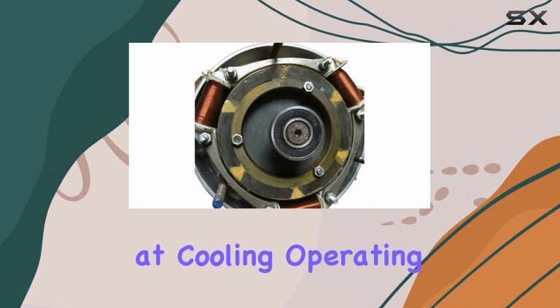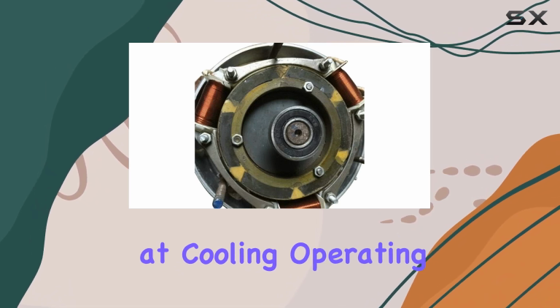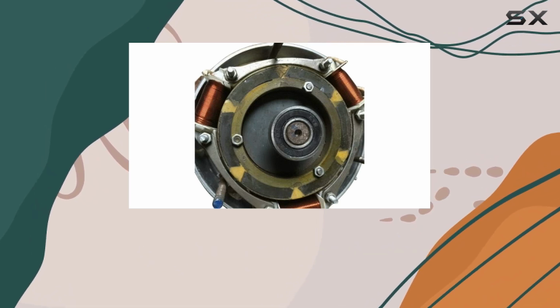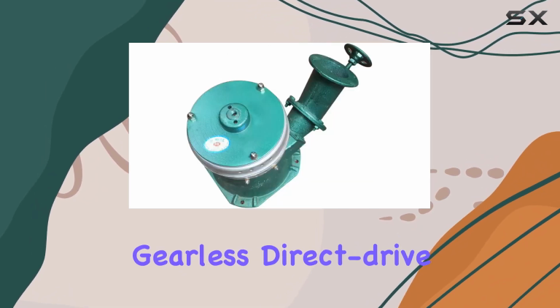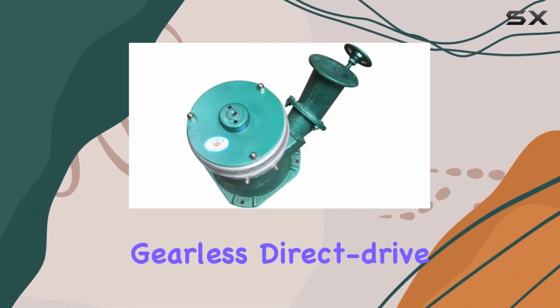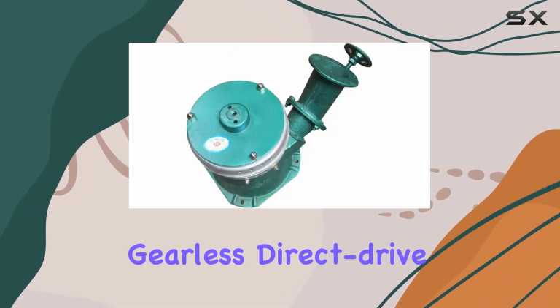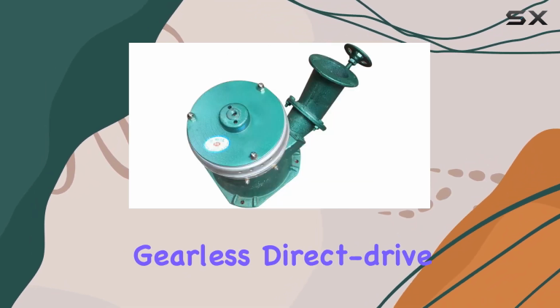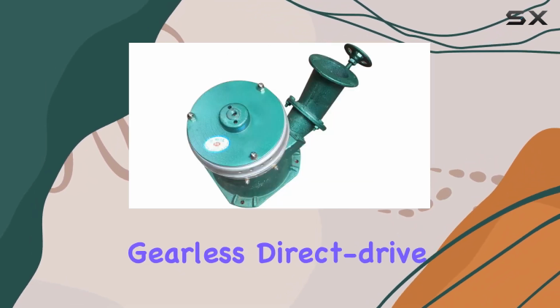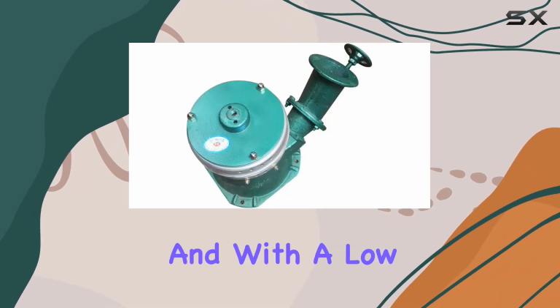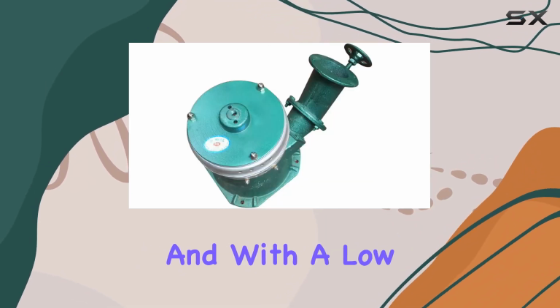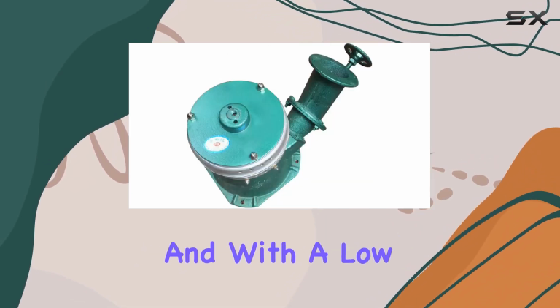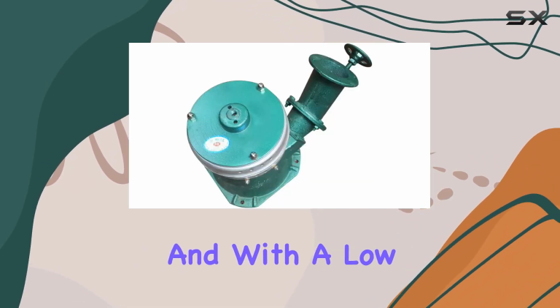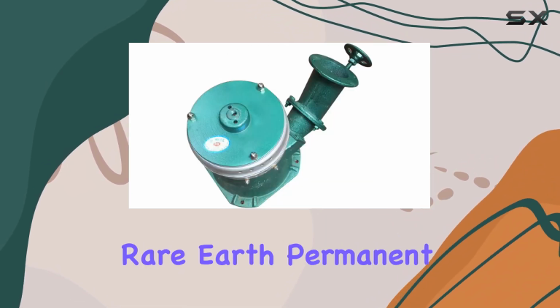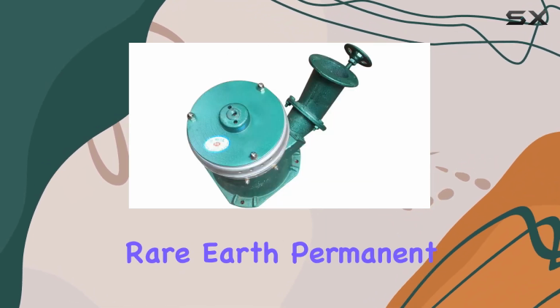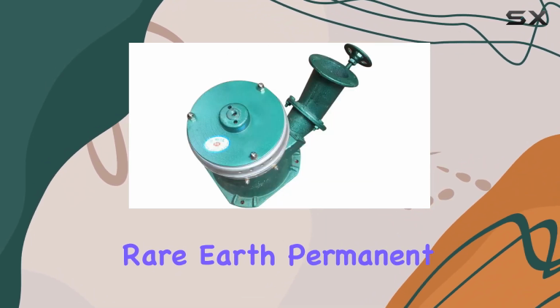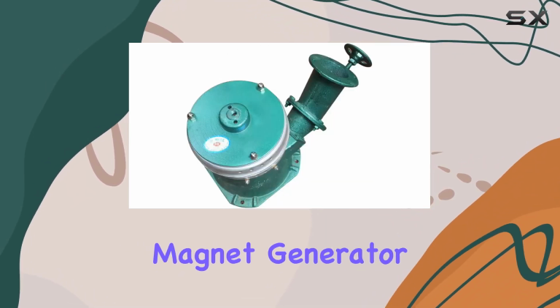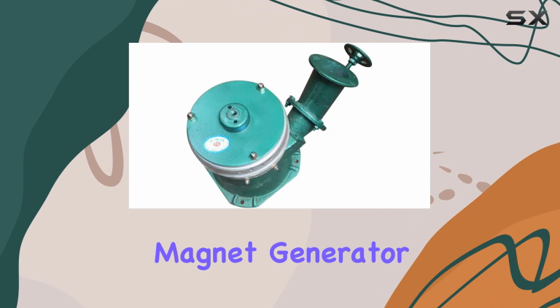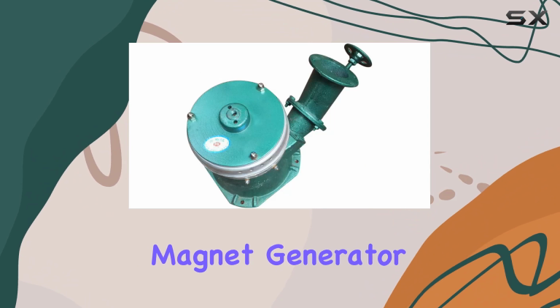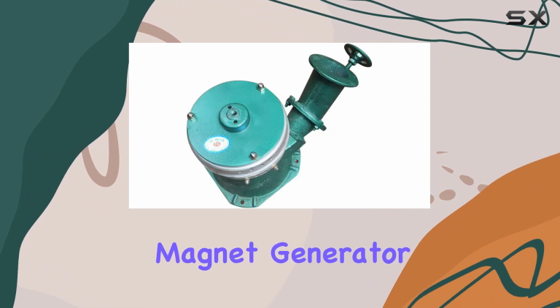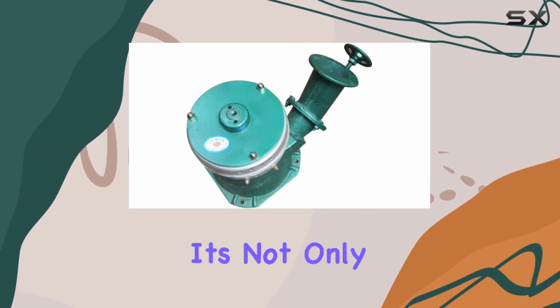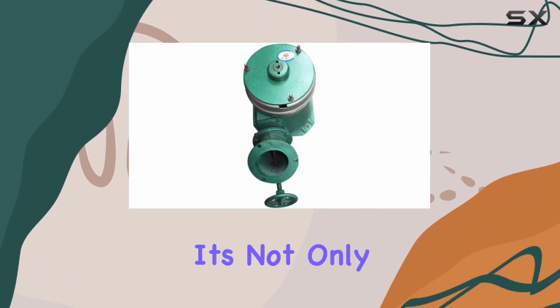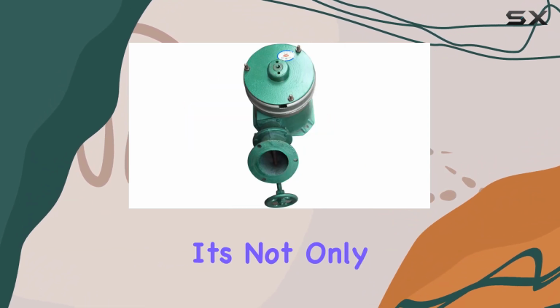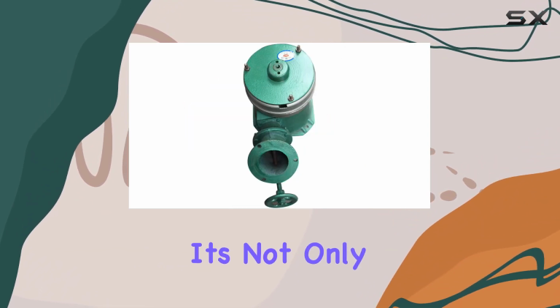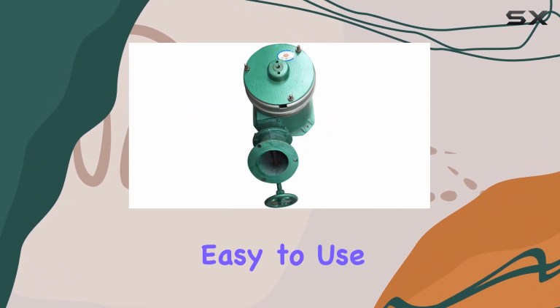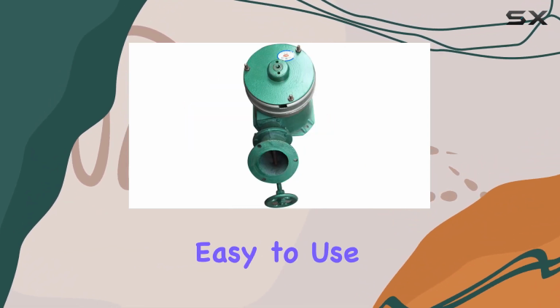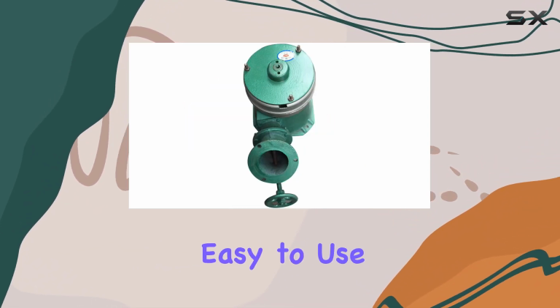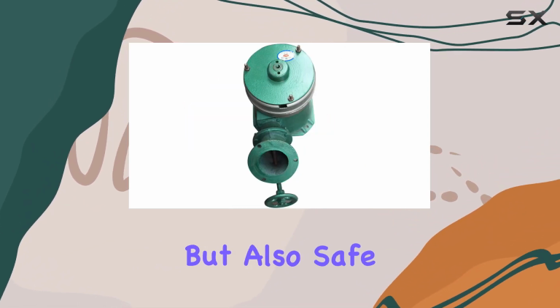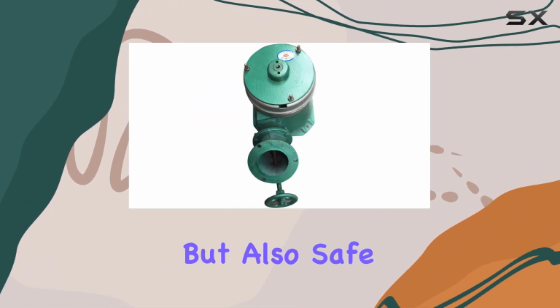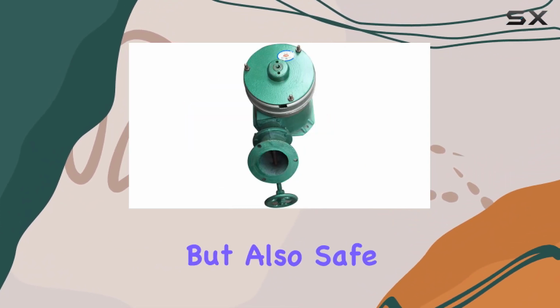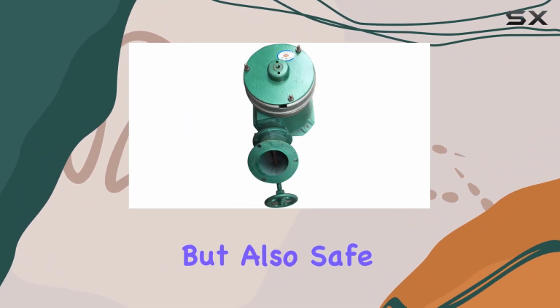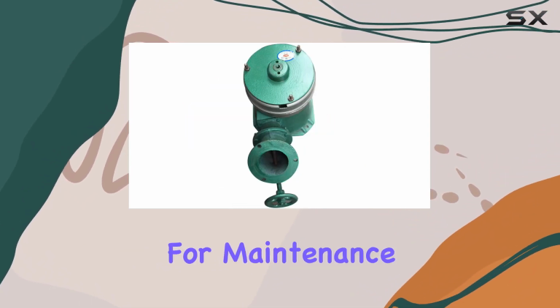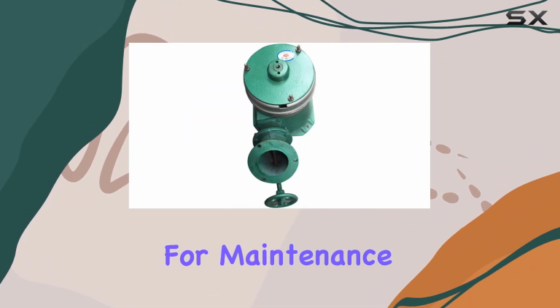Operating gearless, direct drive, and with a low rare-earth permanent magnet generator, it's not only easy to use but also safe for maintenance.